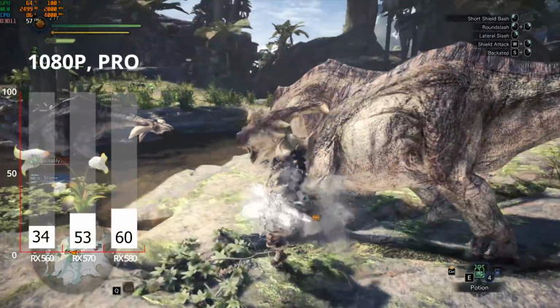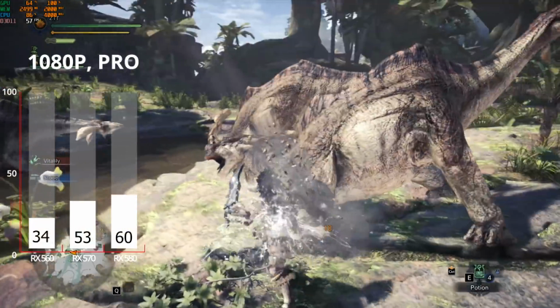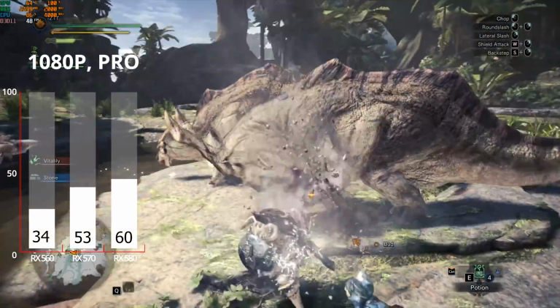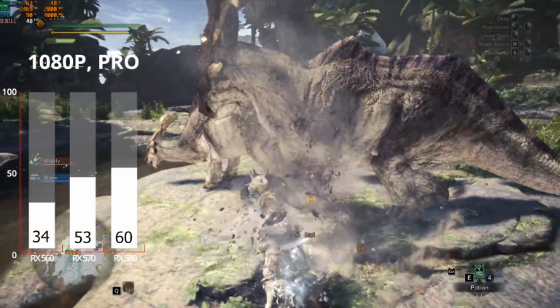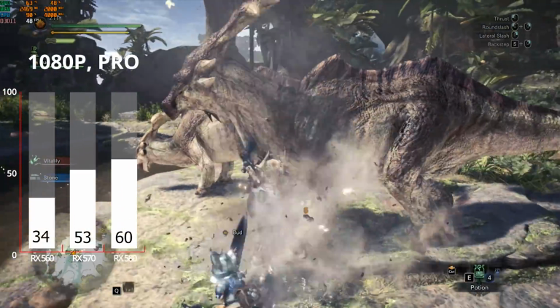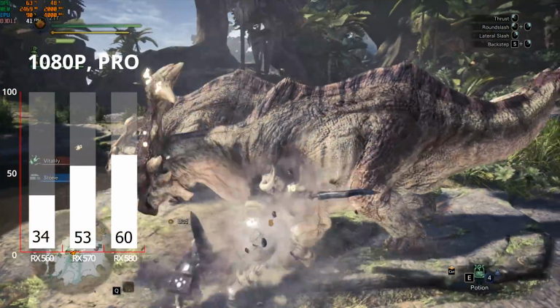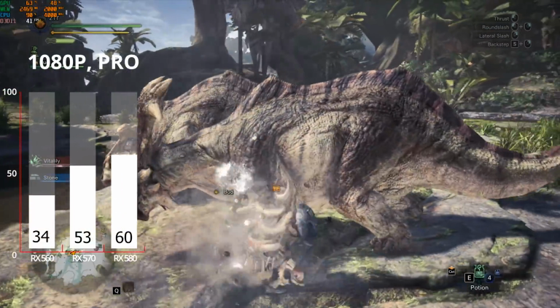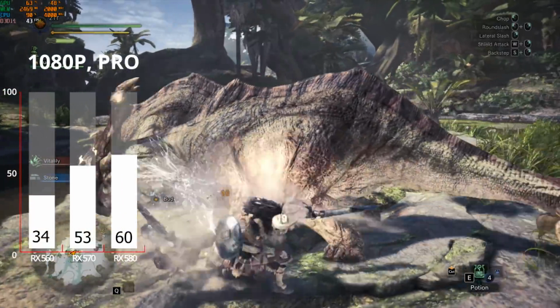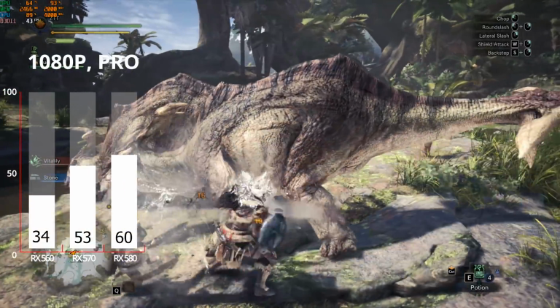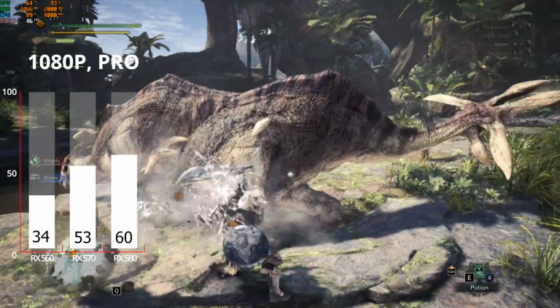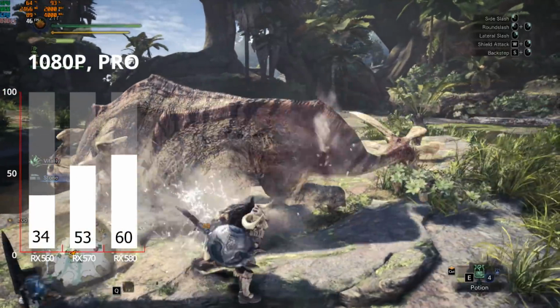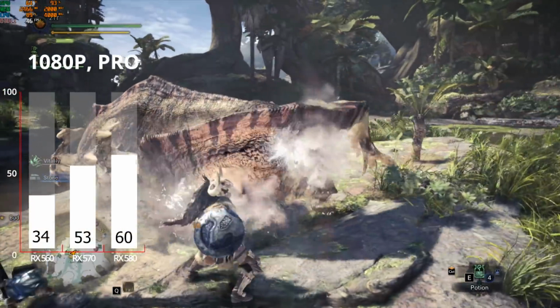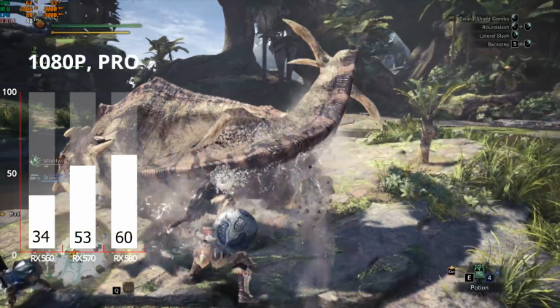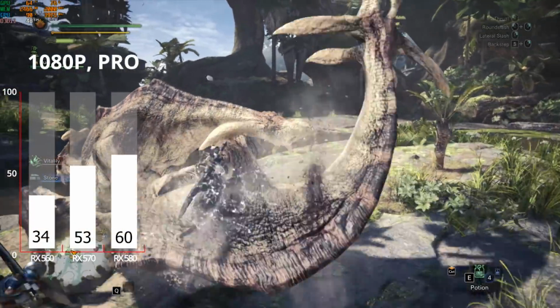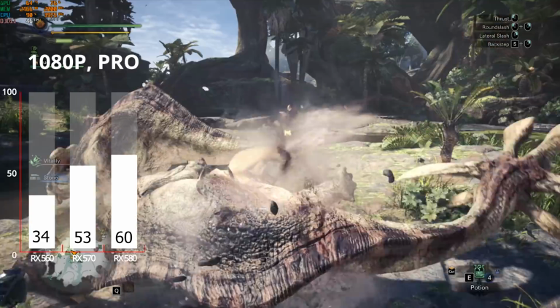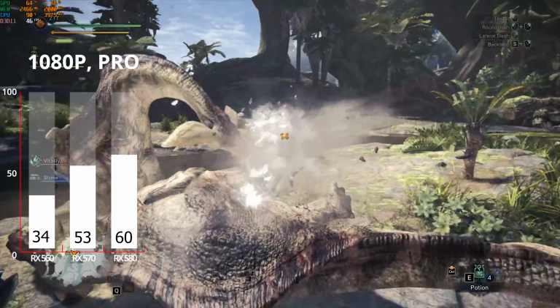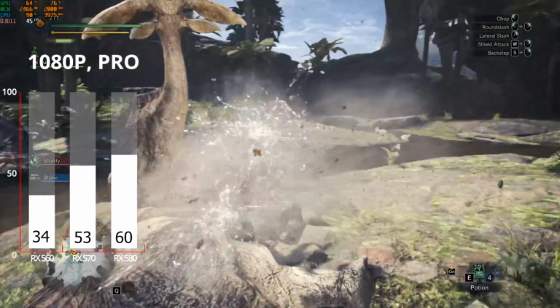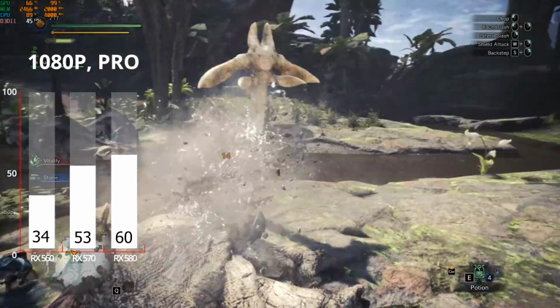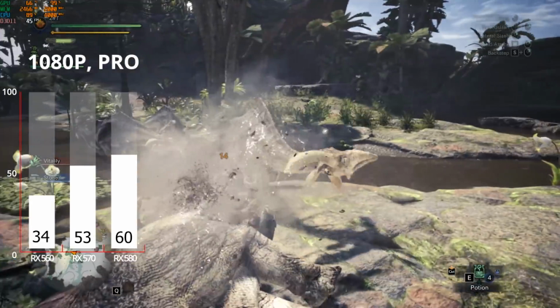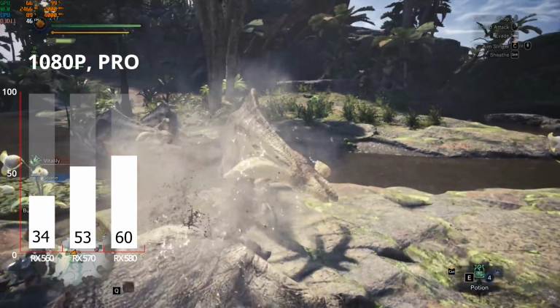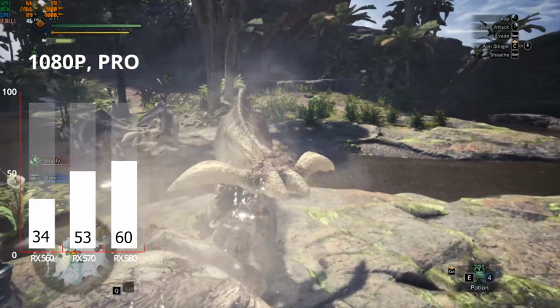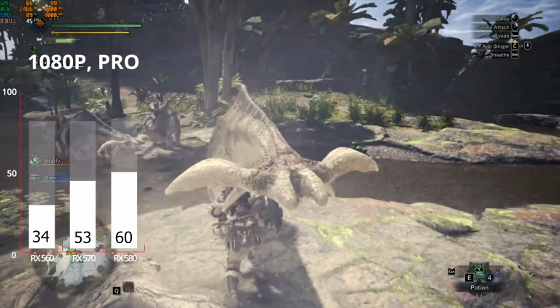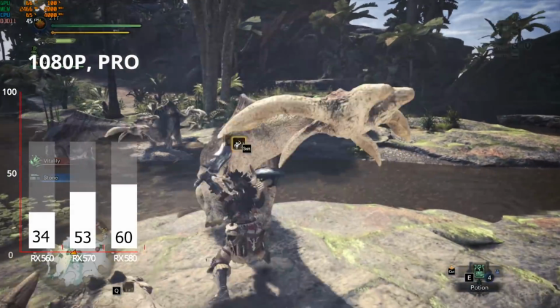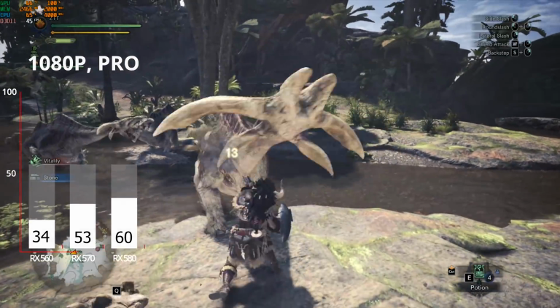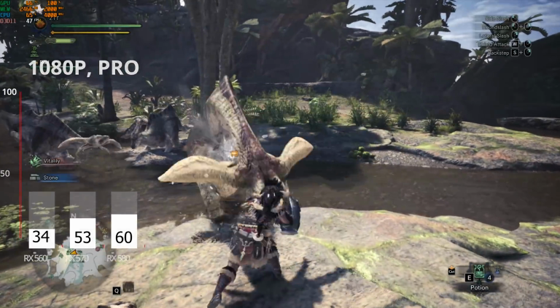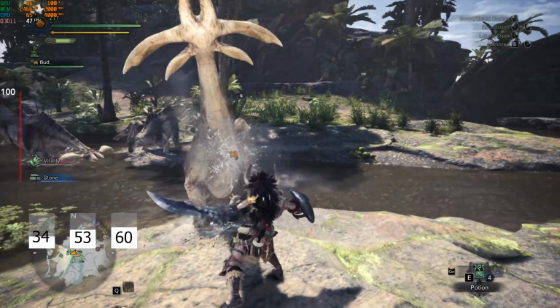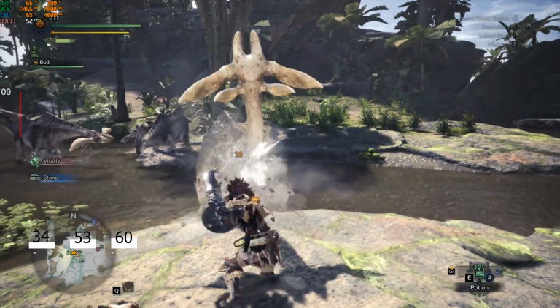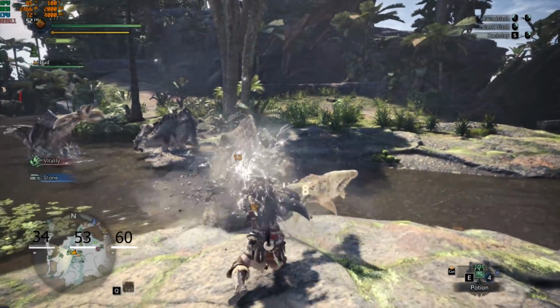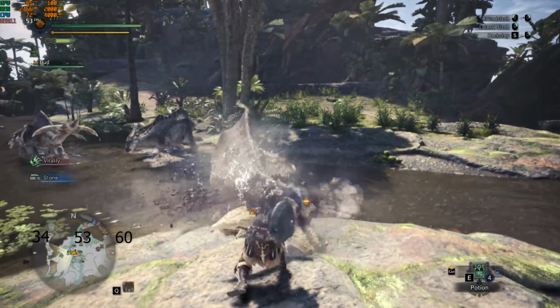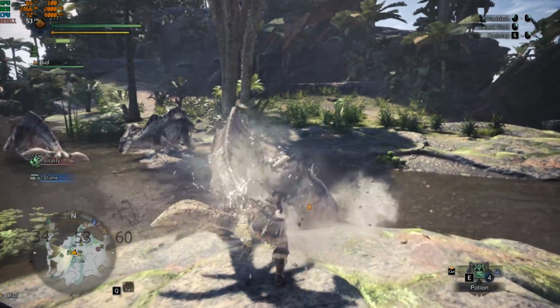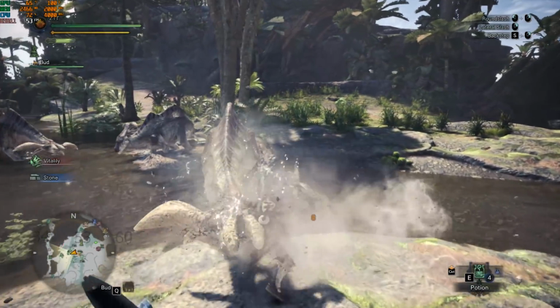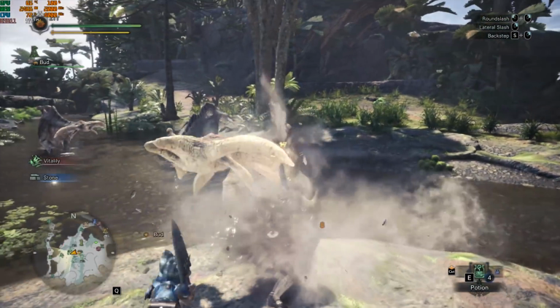For the last benchmarking game we have Monster Hunter World at 1080p with medium settings, where the RX 580 was actually the only one that was able to maintain 60 FPS.